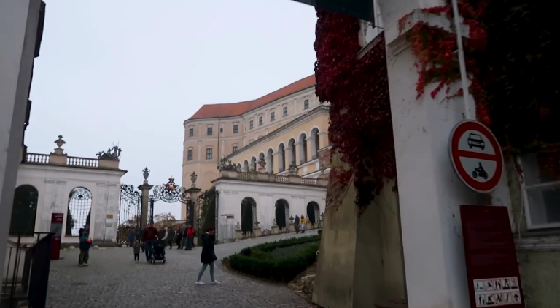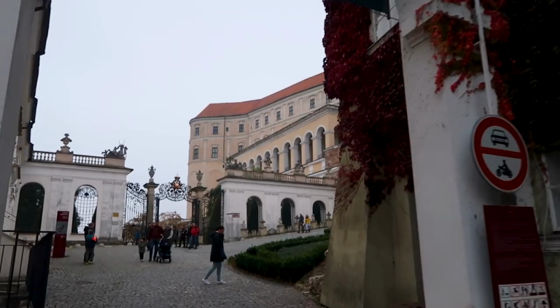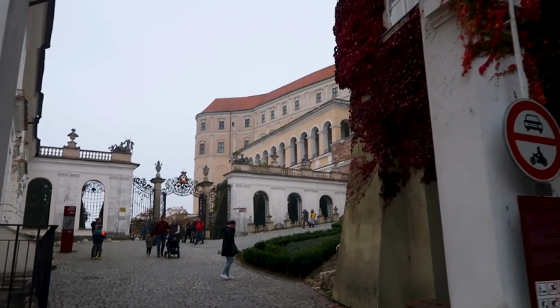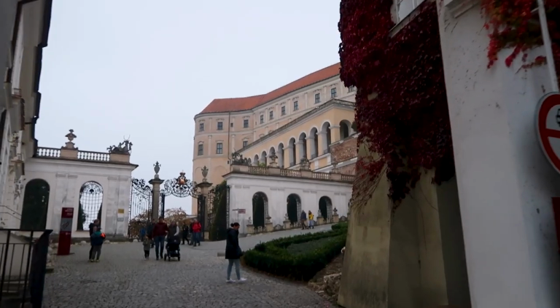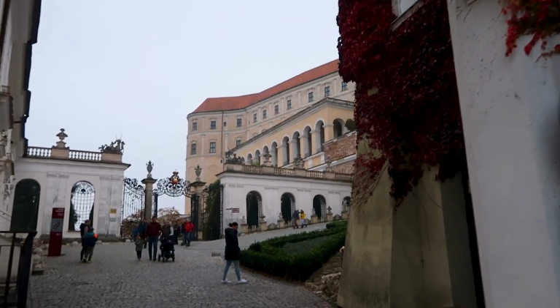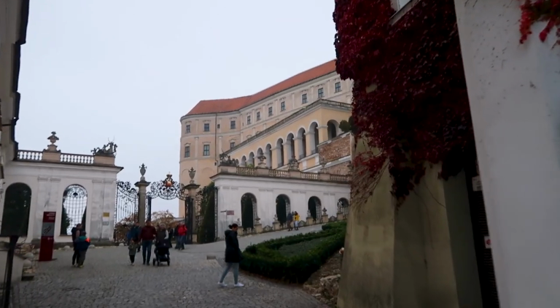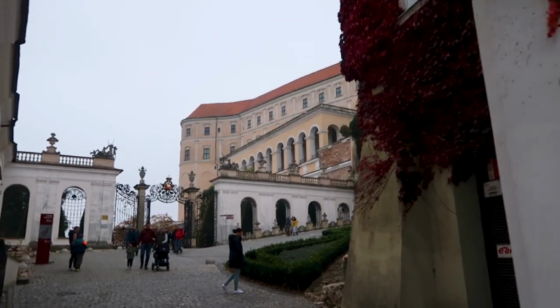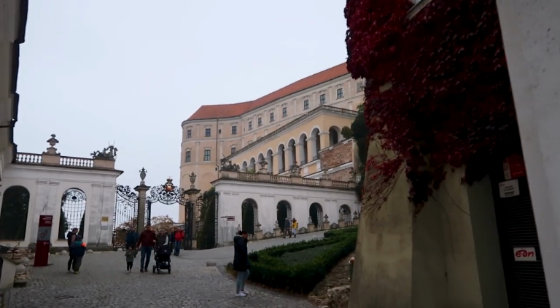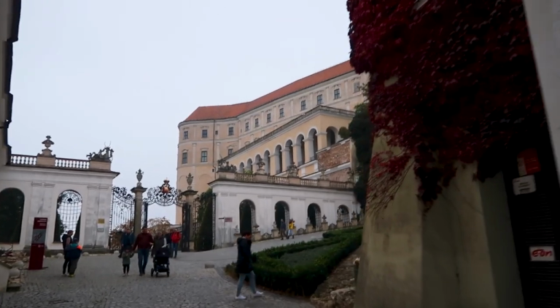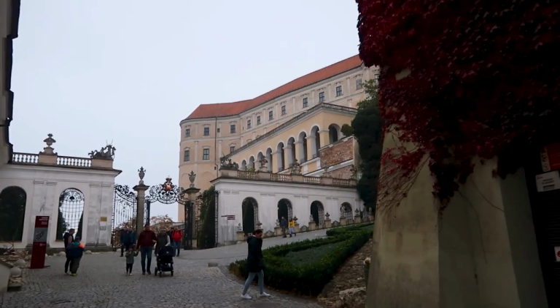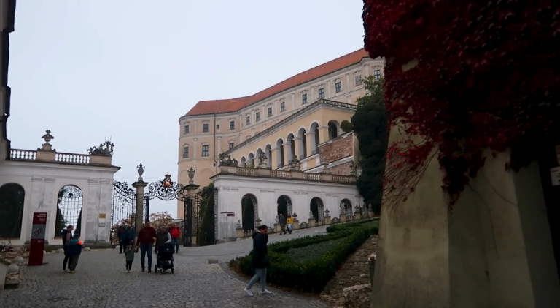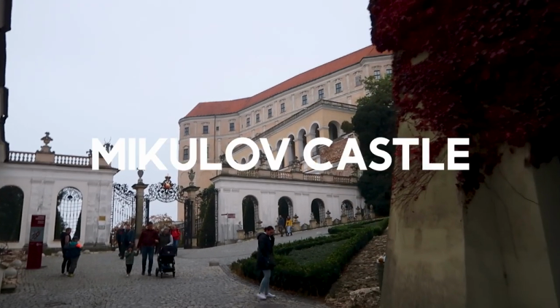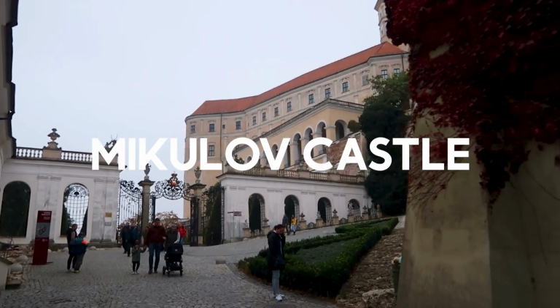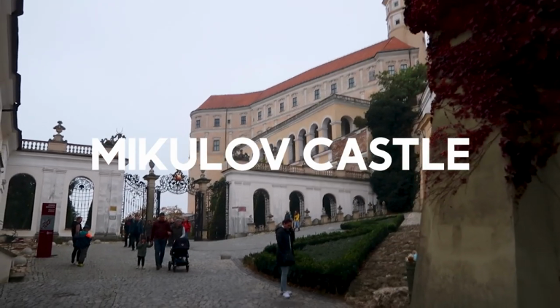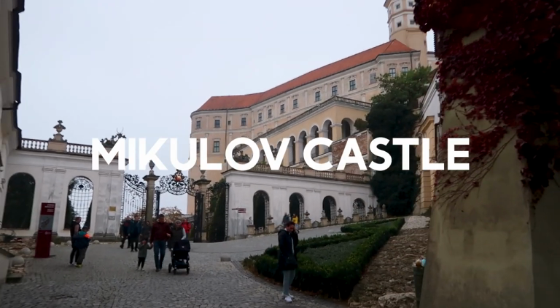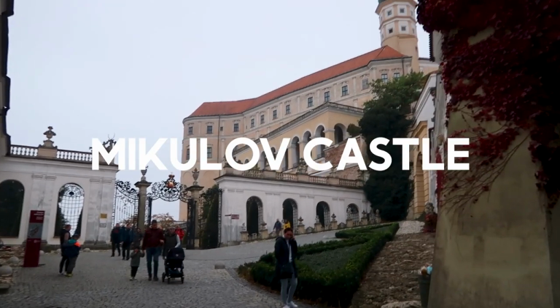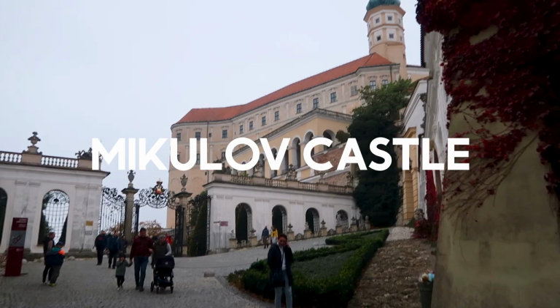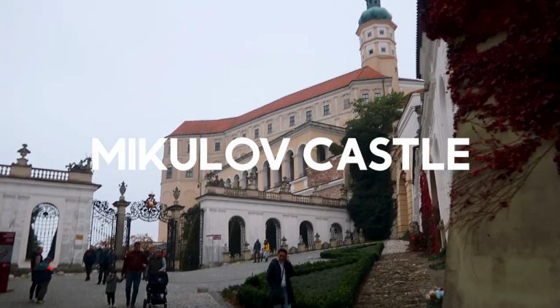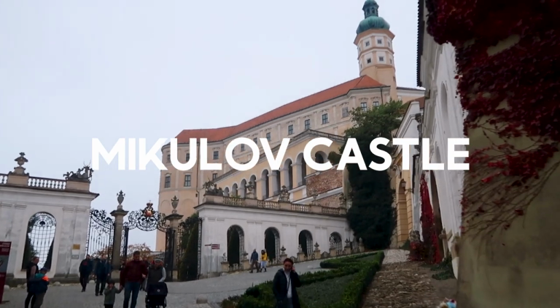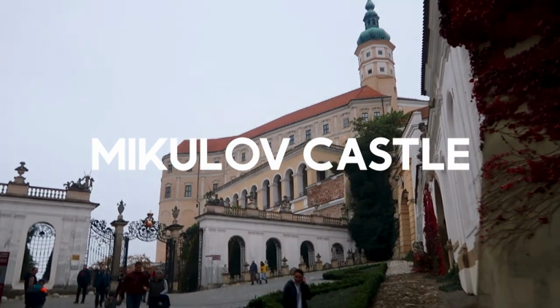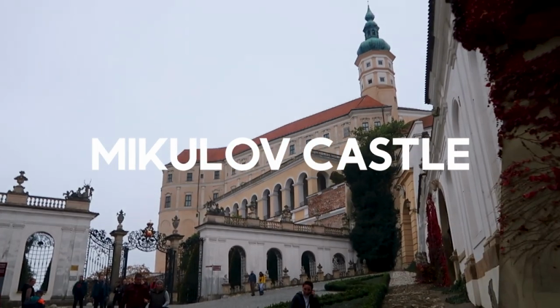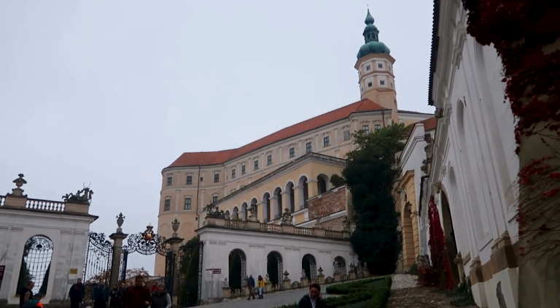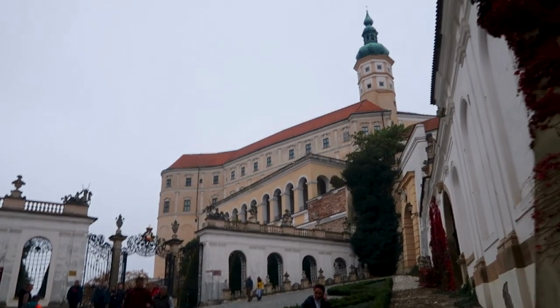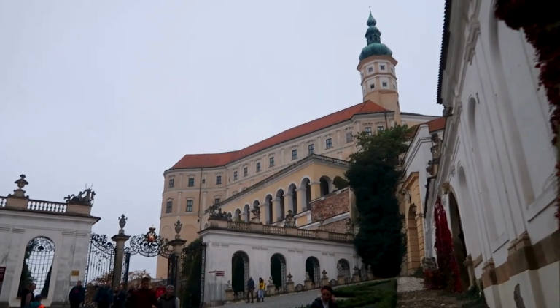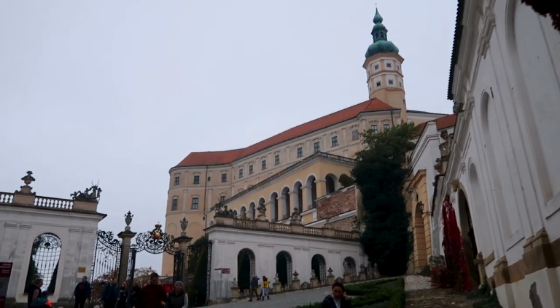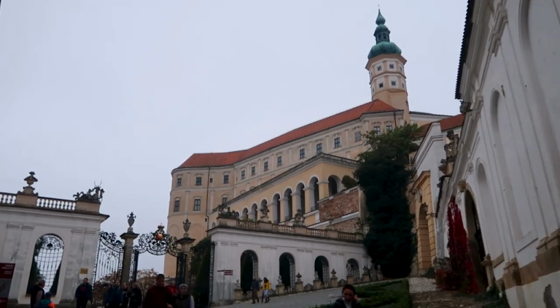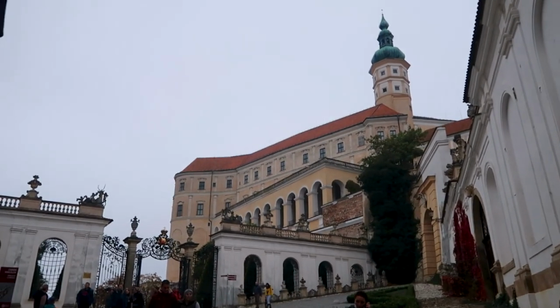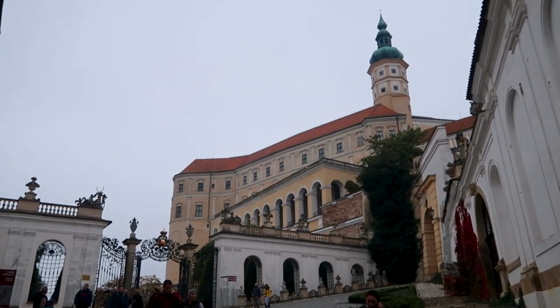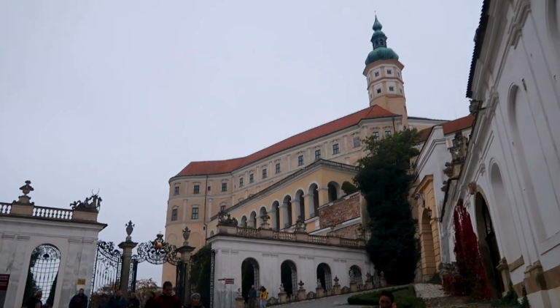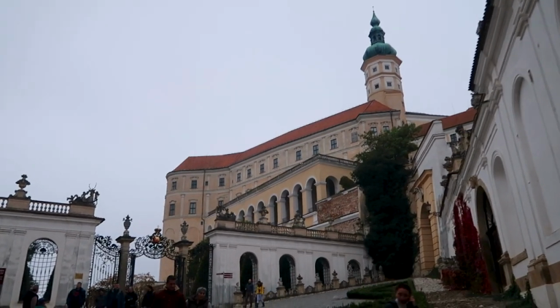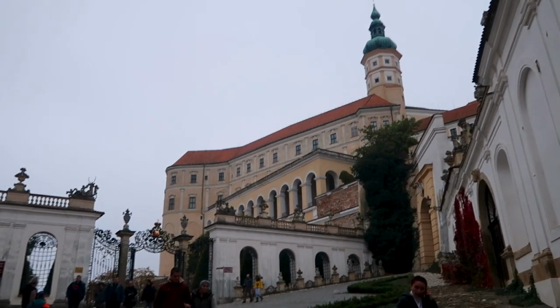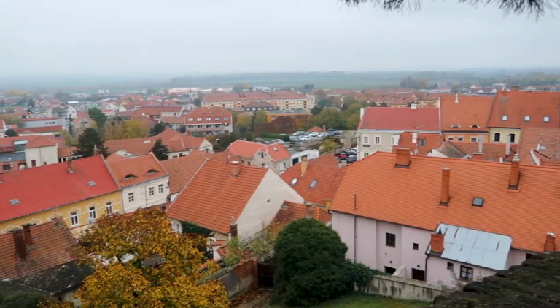There is a castle in the center of the town called Mikulov Castle, which overlooks the entire town.